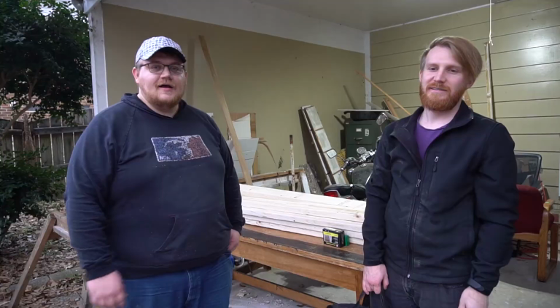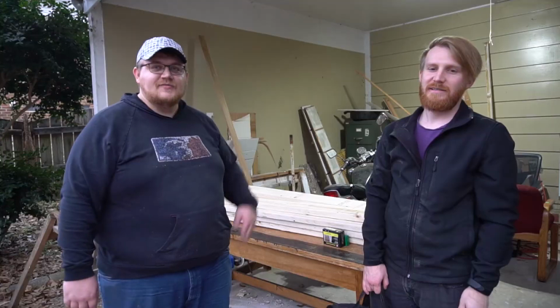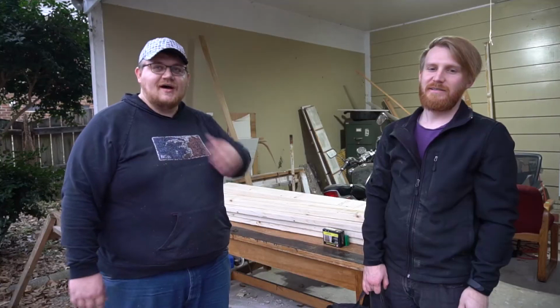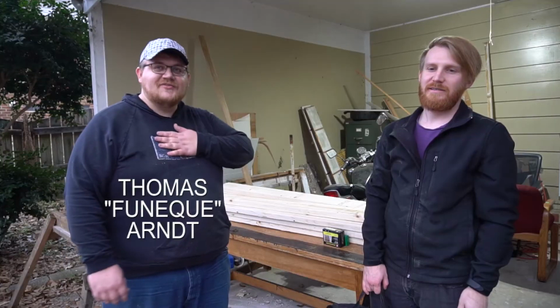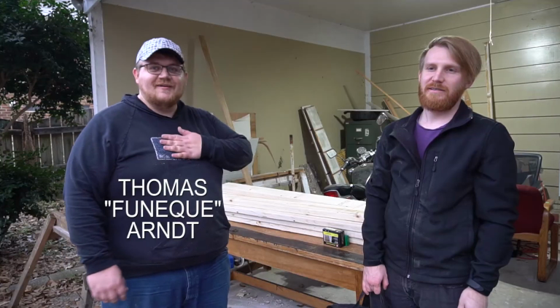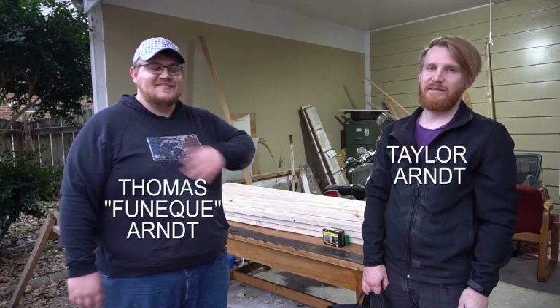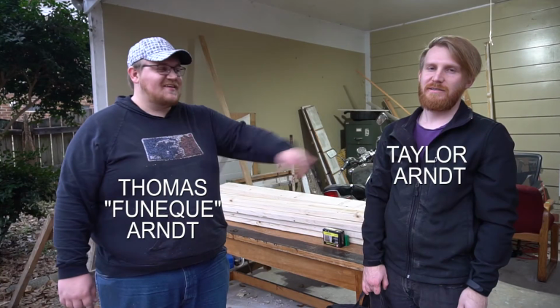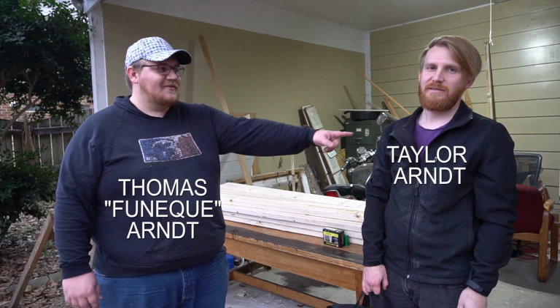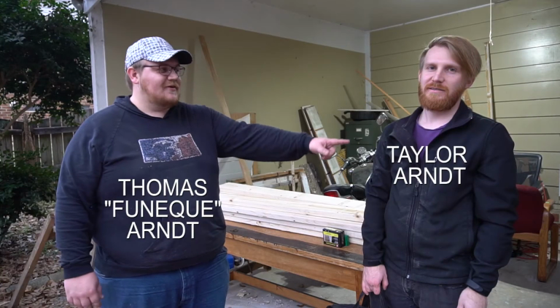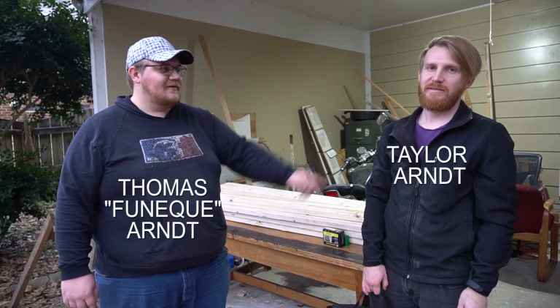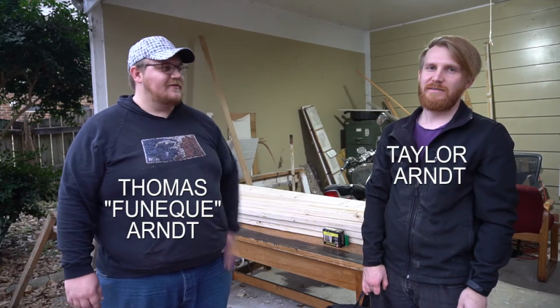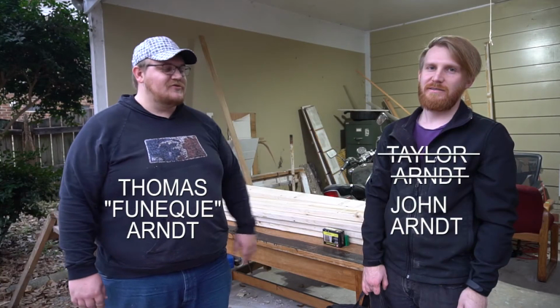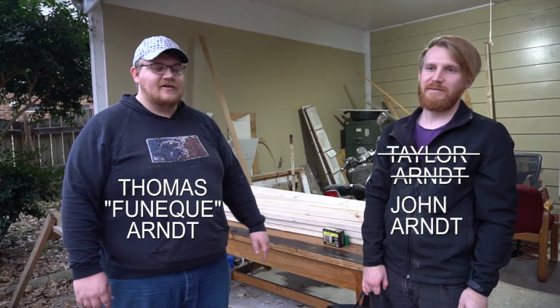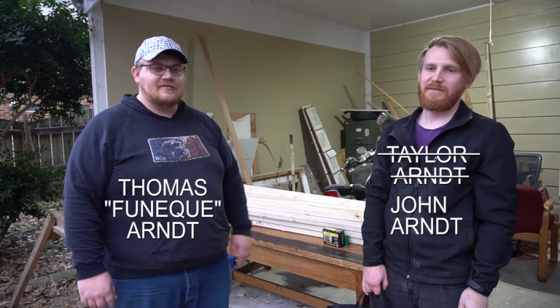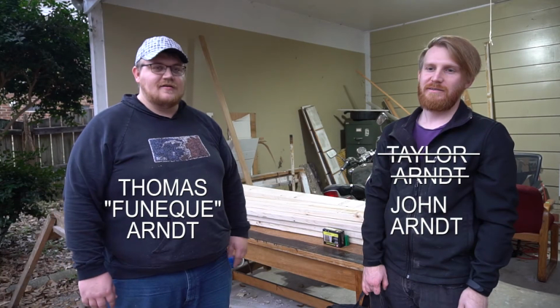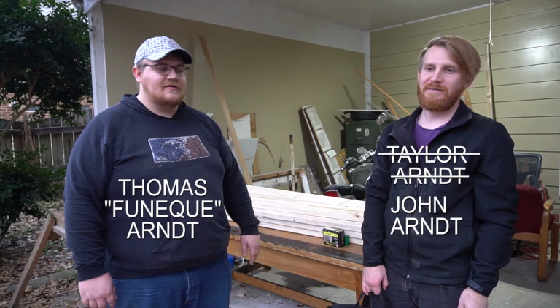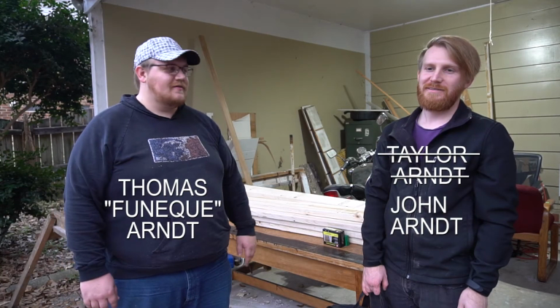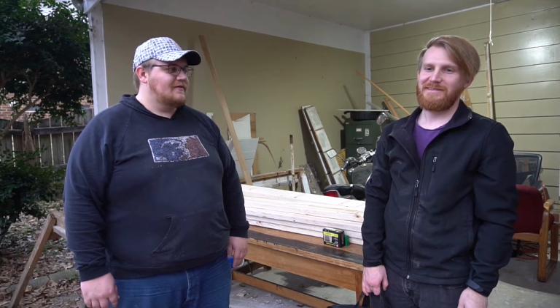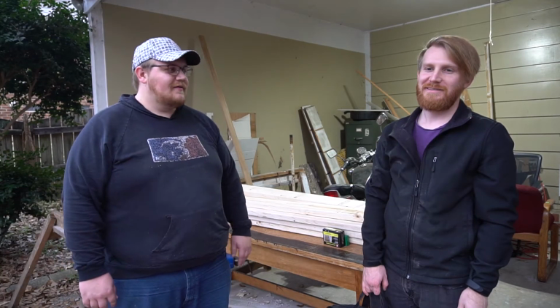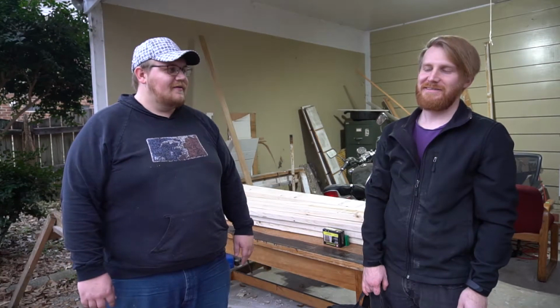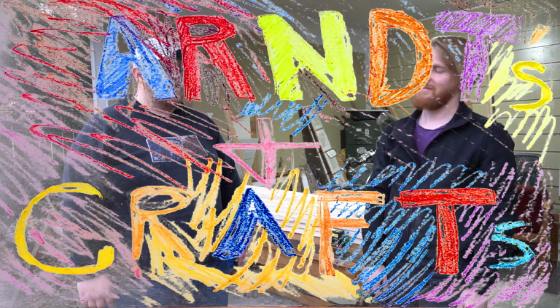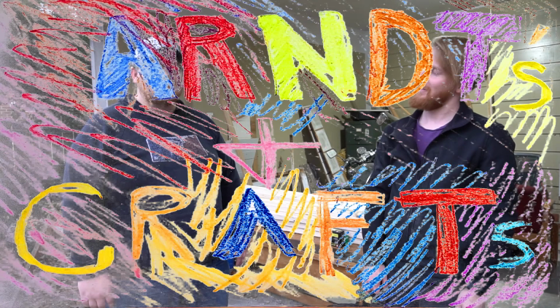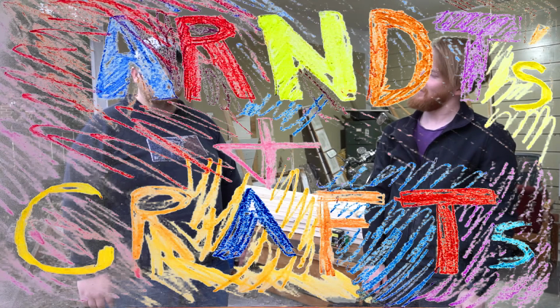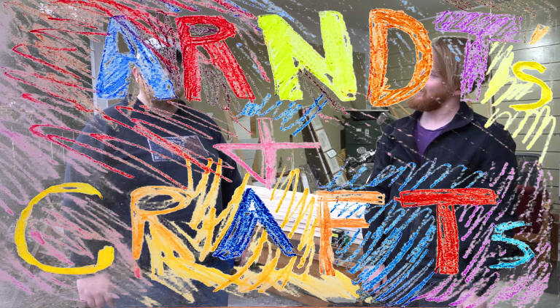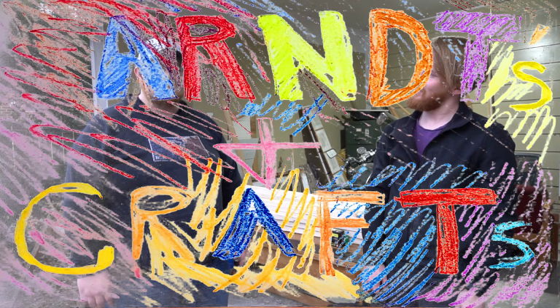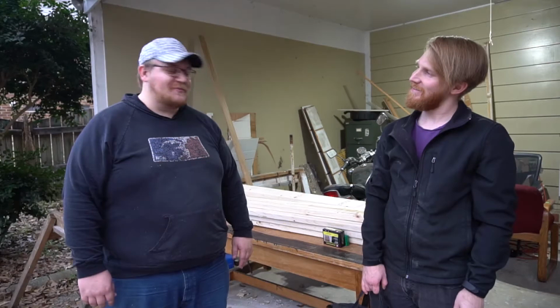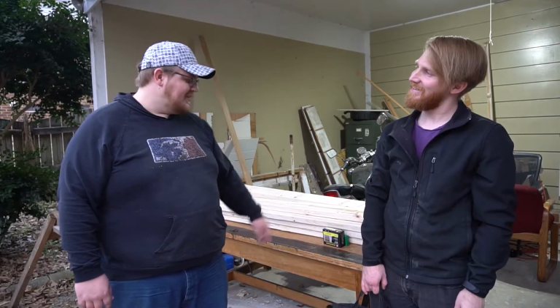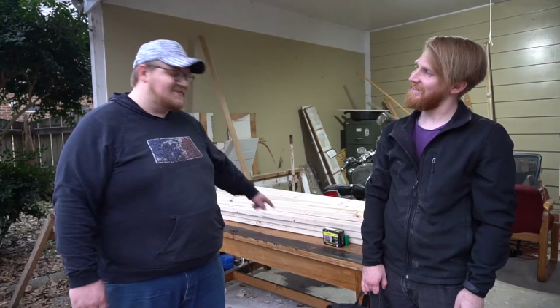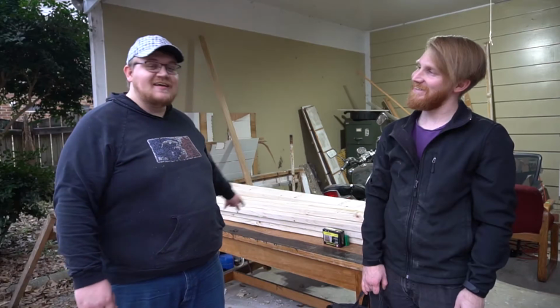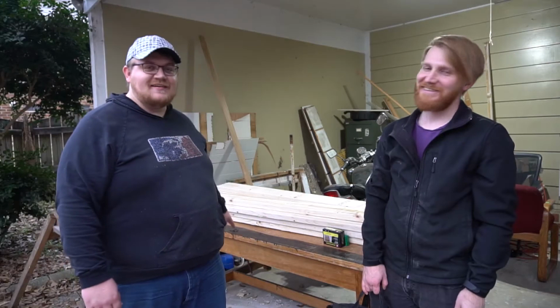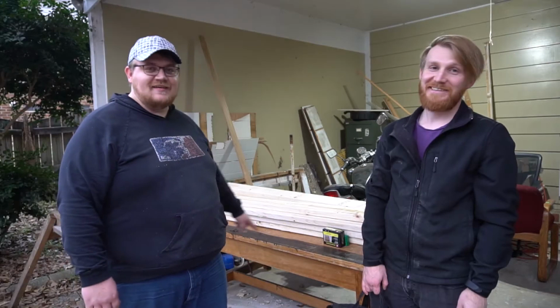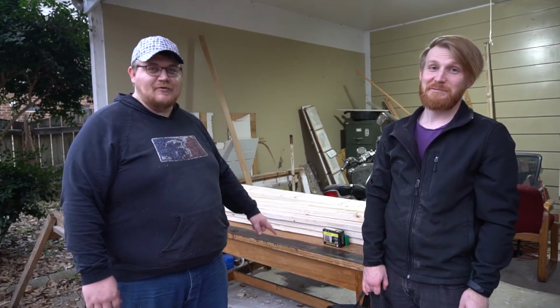I'm Thomas Arnett, this is Taylor Arnett, John Arnett — Arnett's and Crafts. We're building a D&D table.